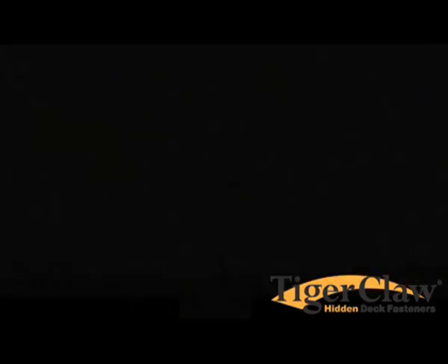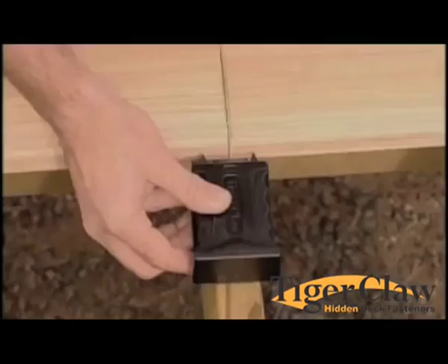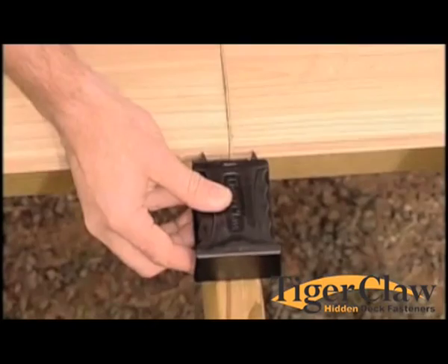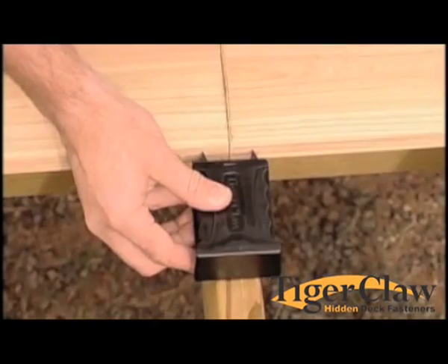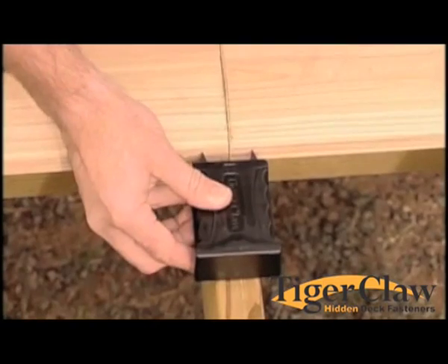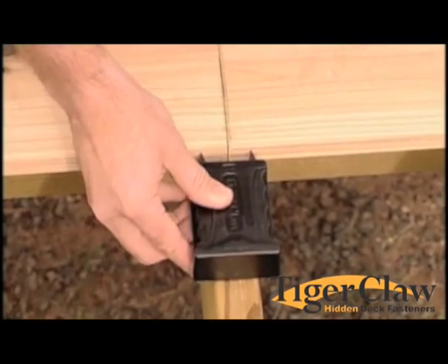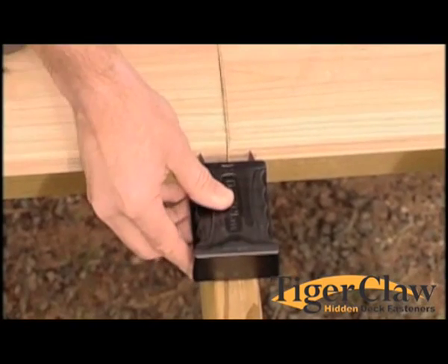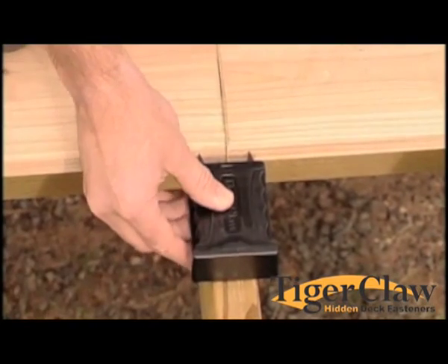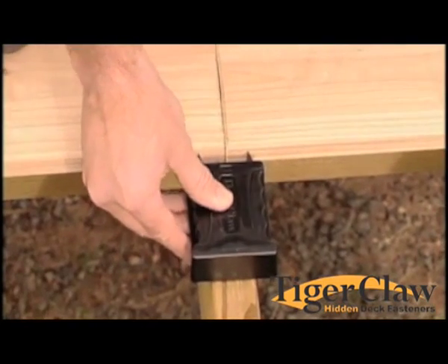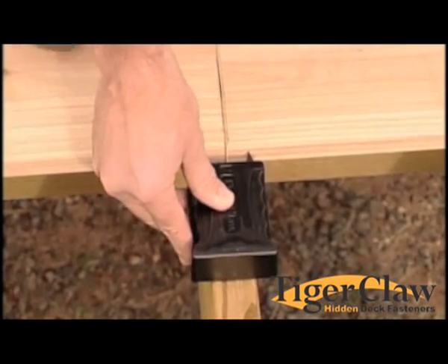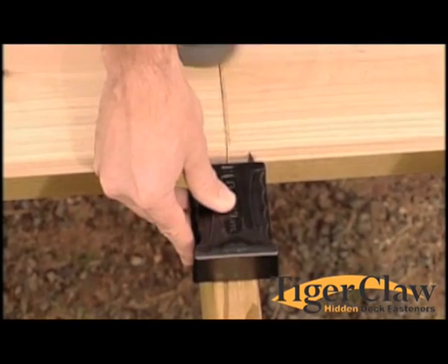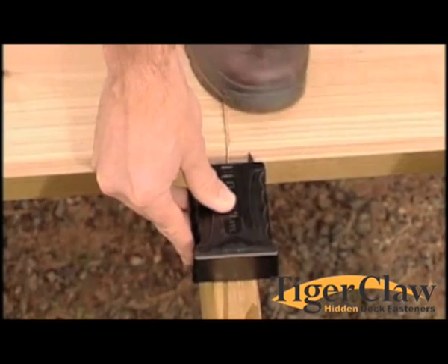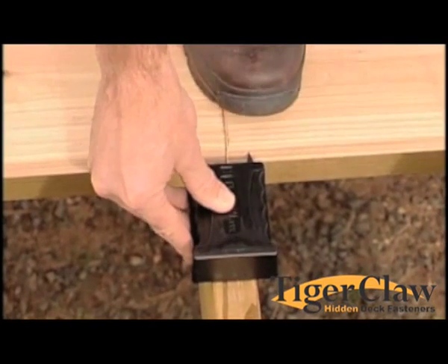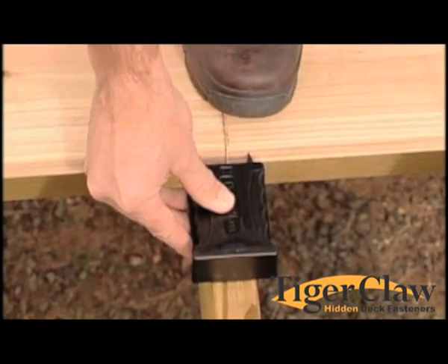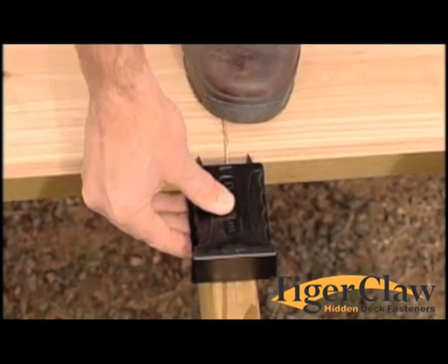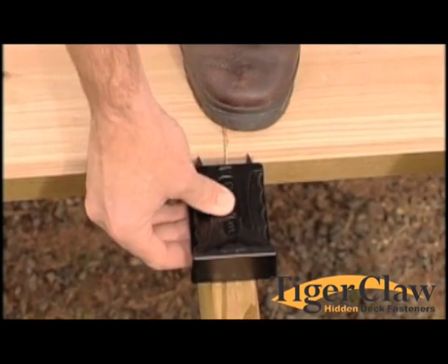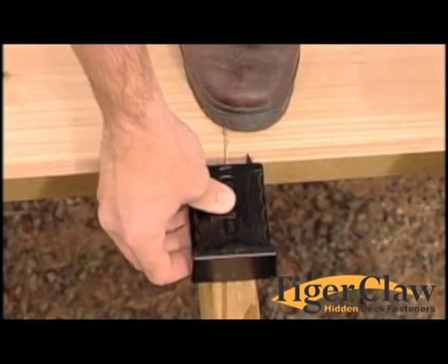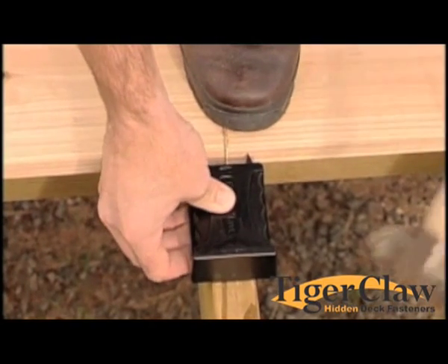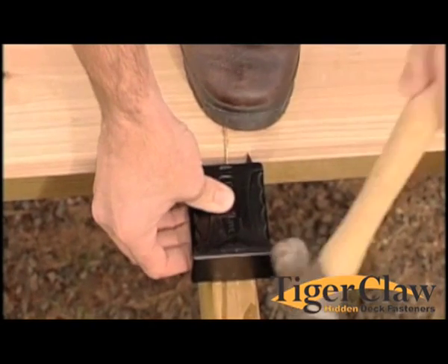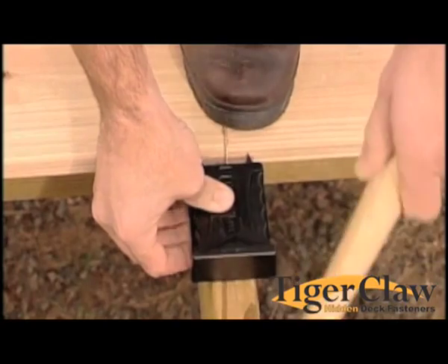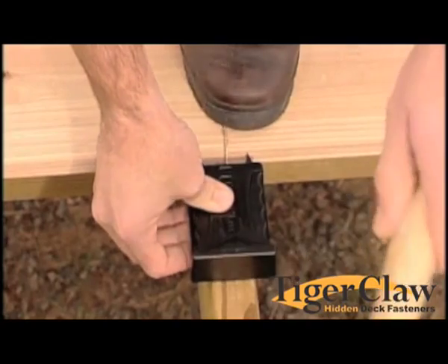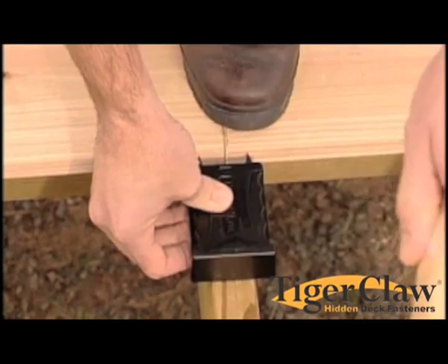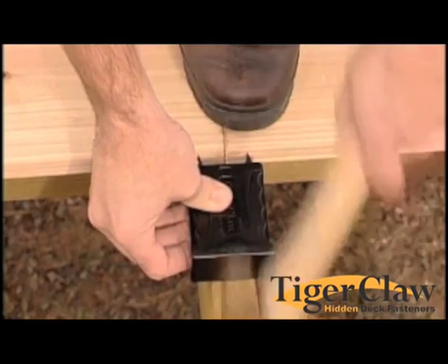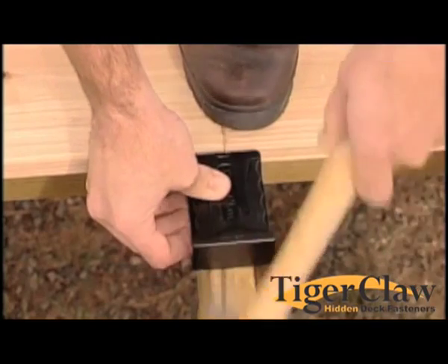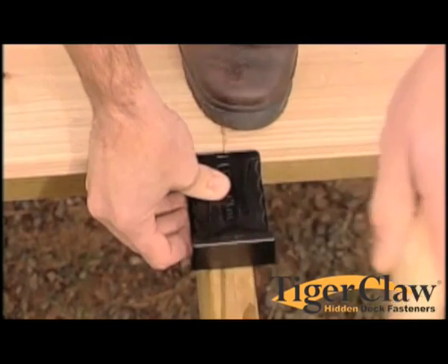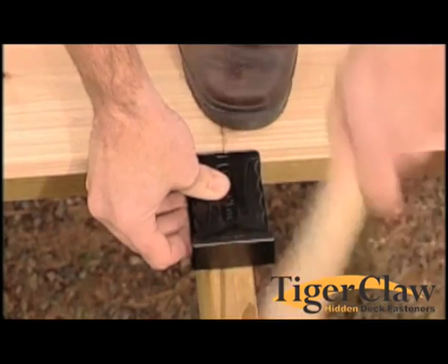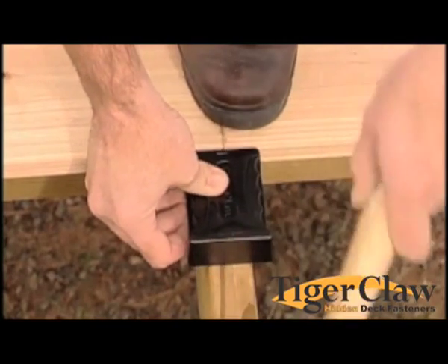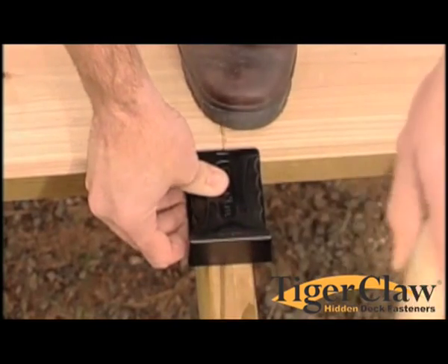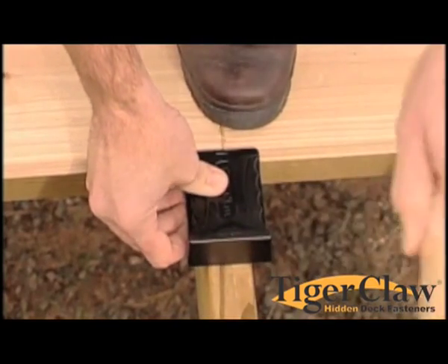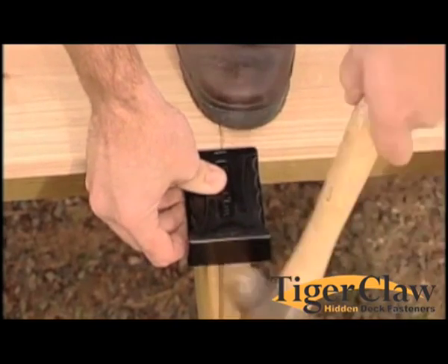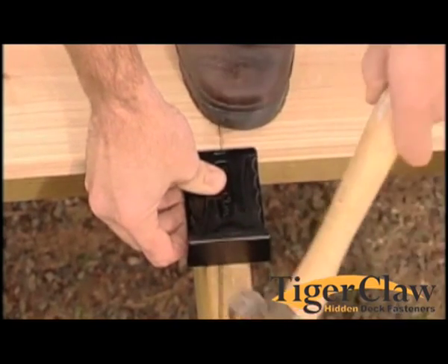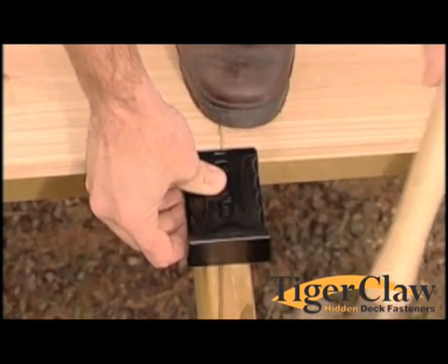When using TC2, be sure to install wider prongs into each board at the butt joint.